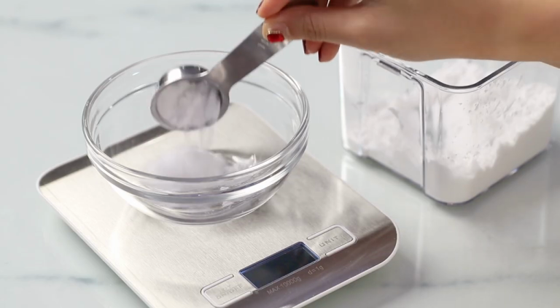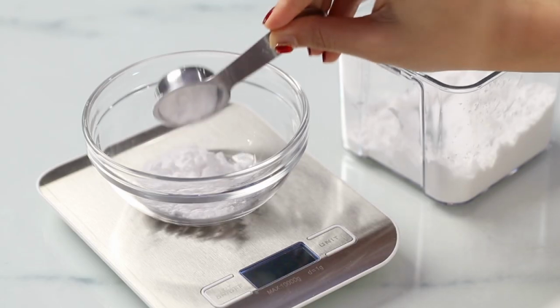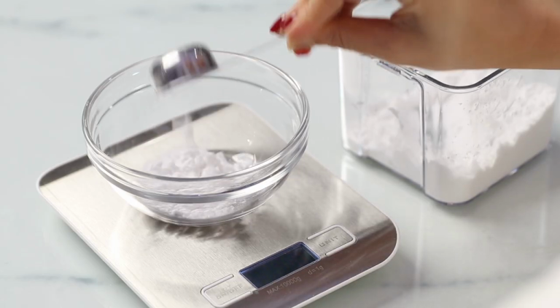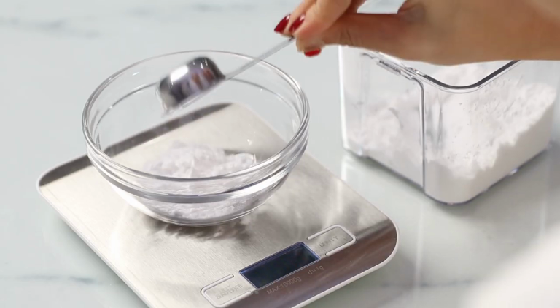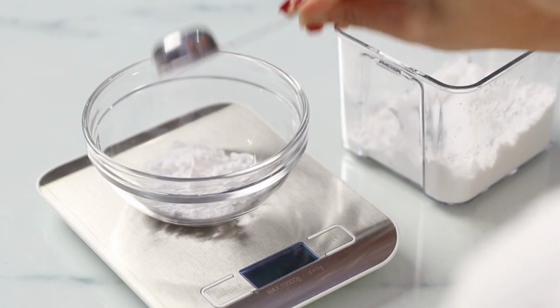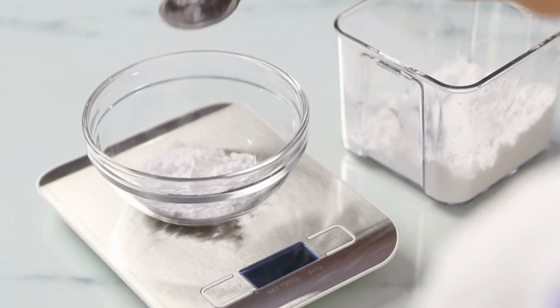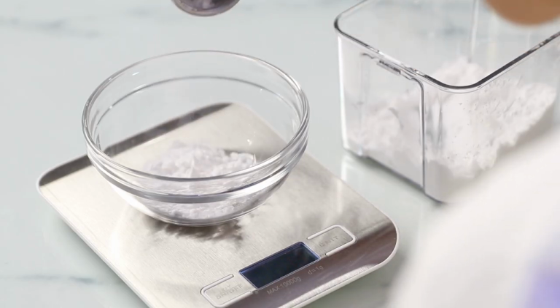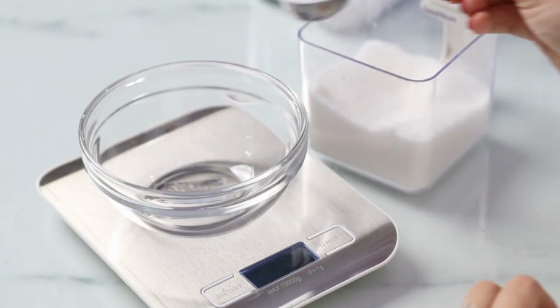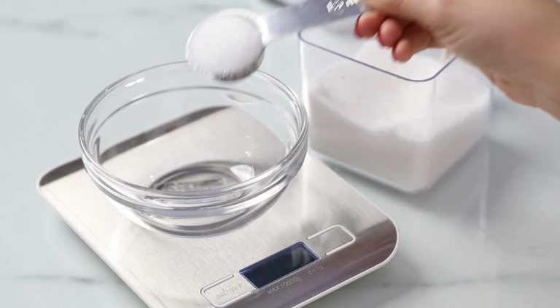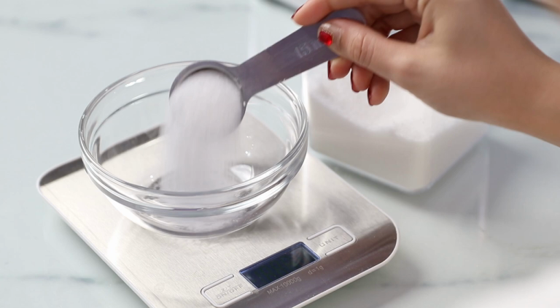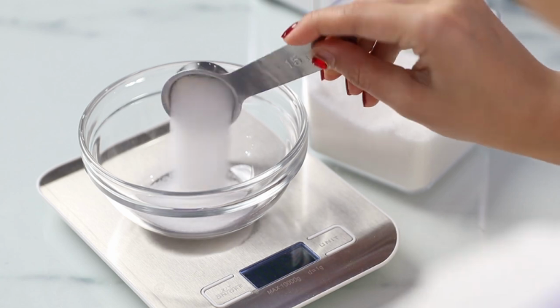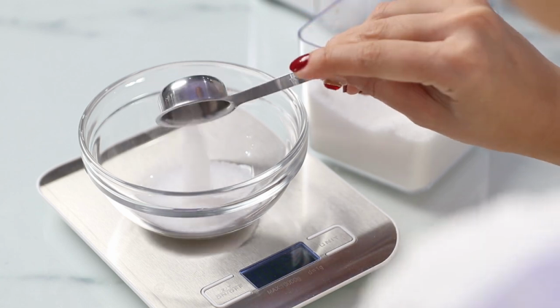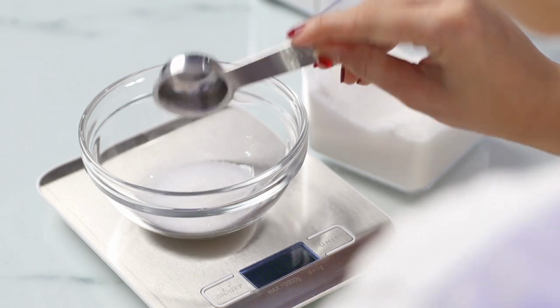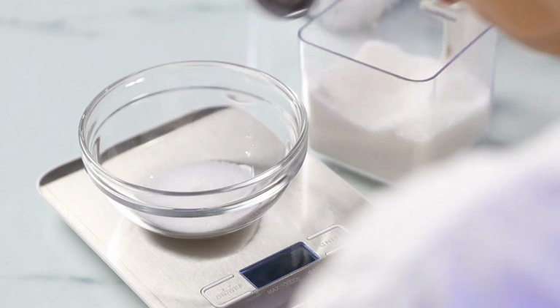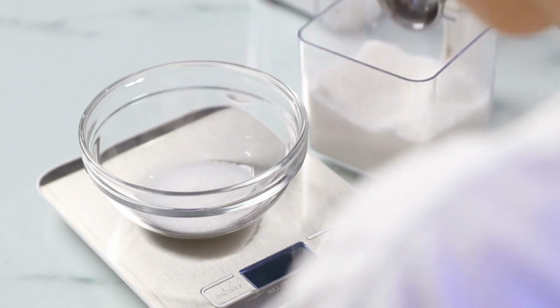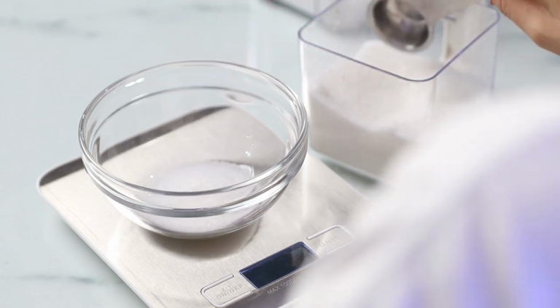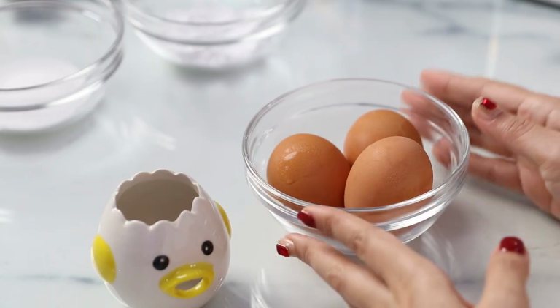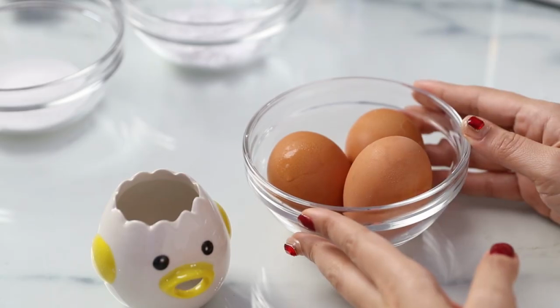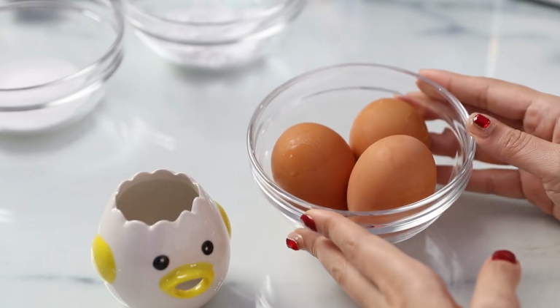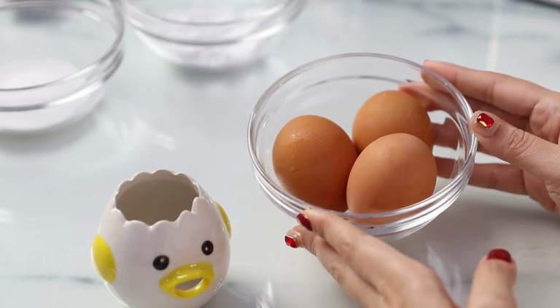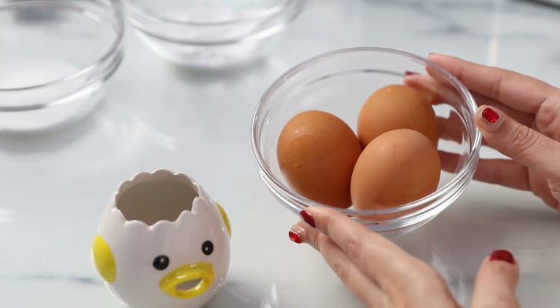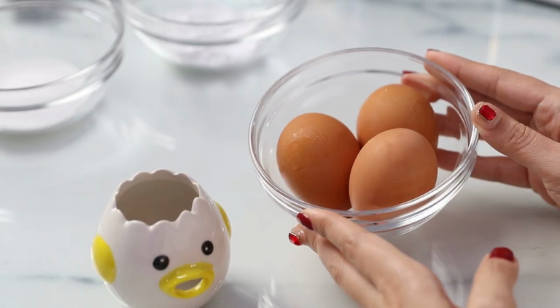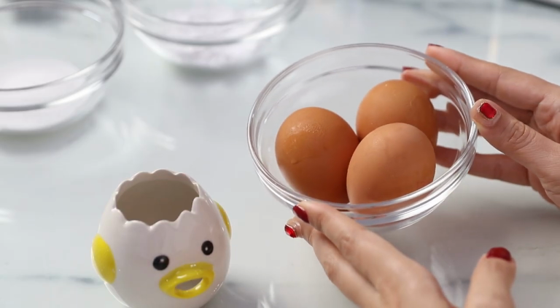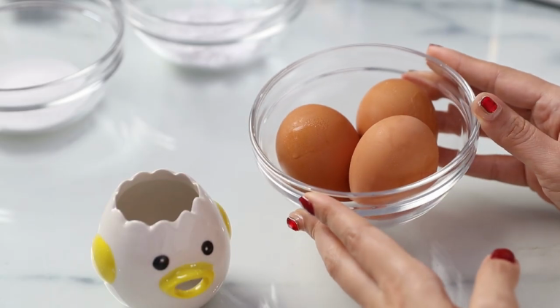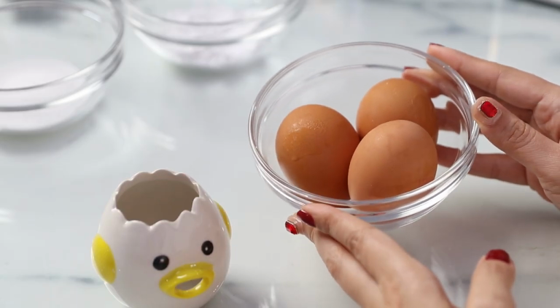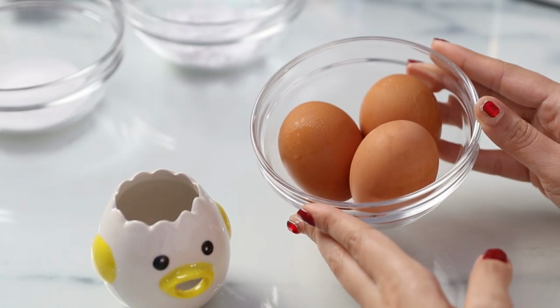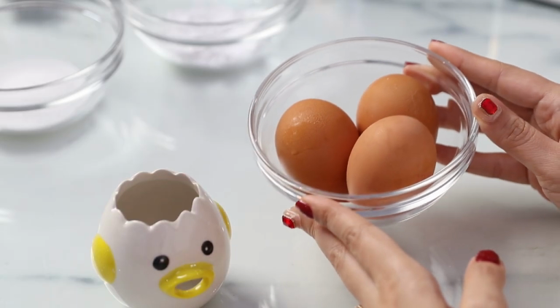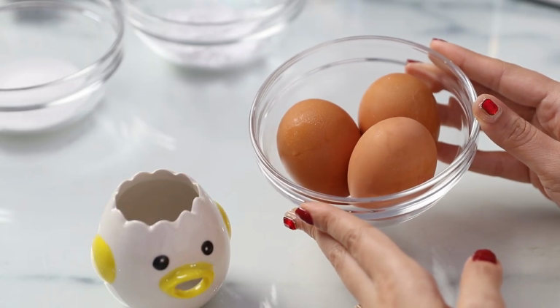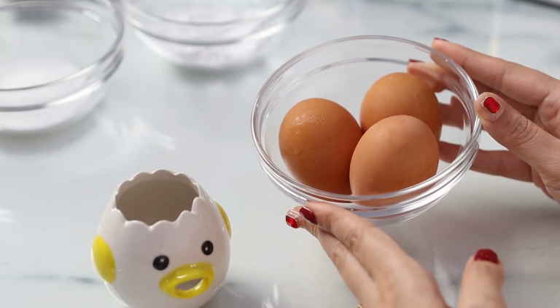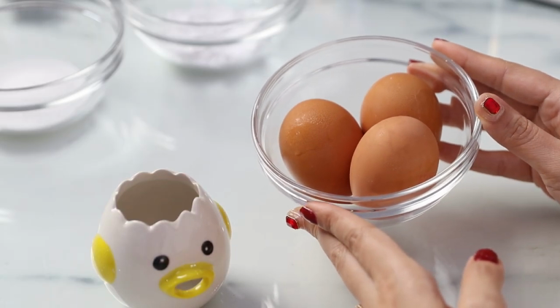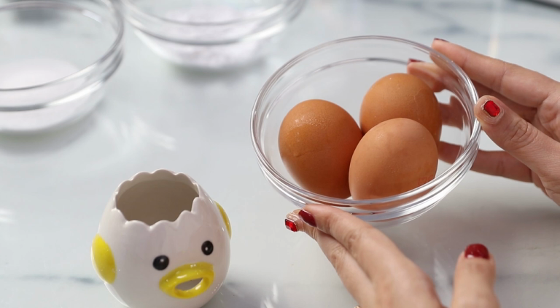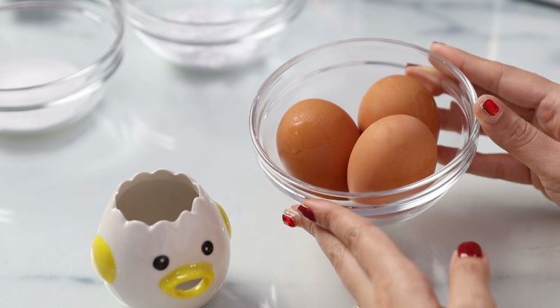I need 10 grams of this and 30 grams of sugar. Next, I'm going to separate three egg whites.